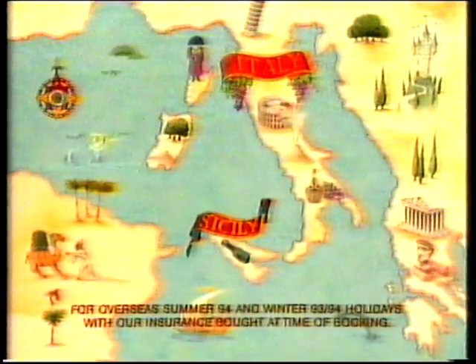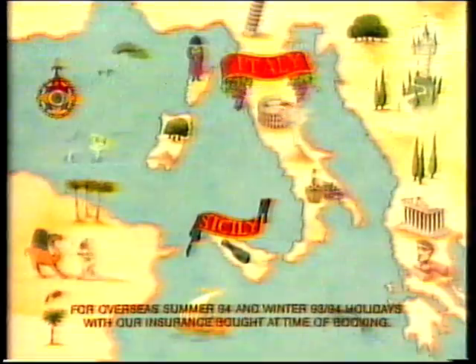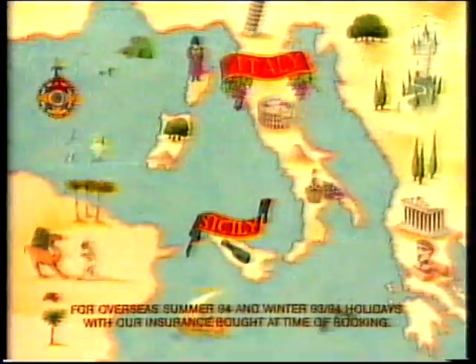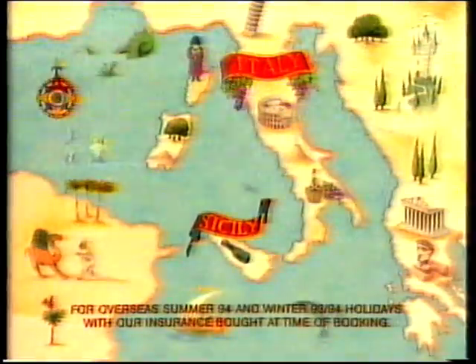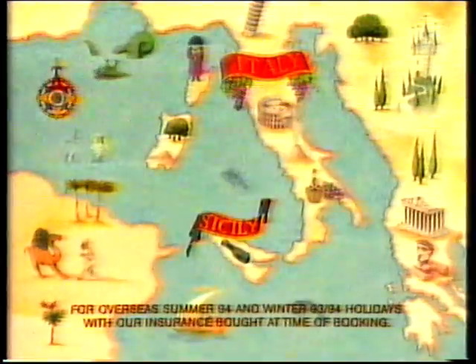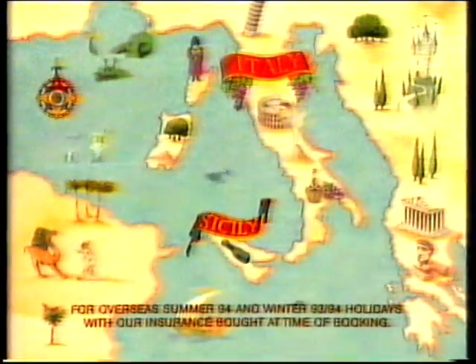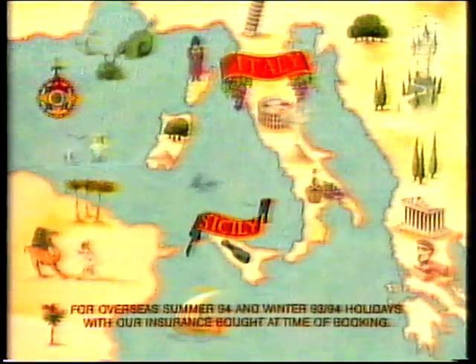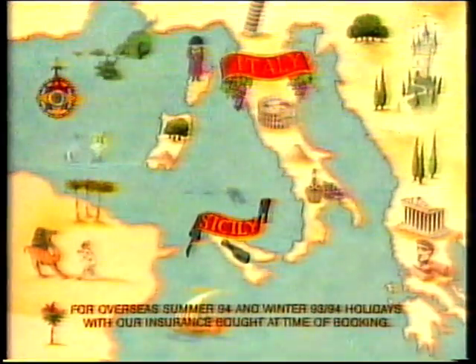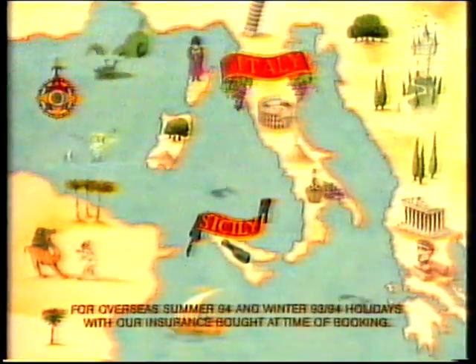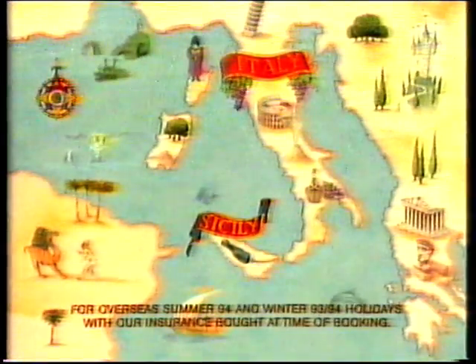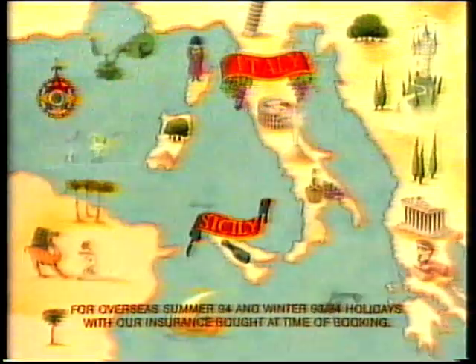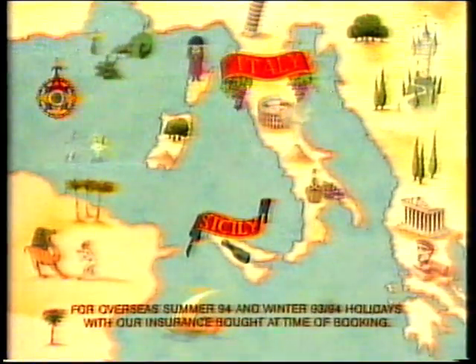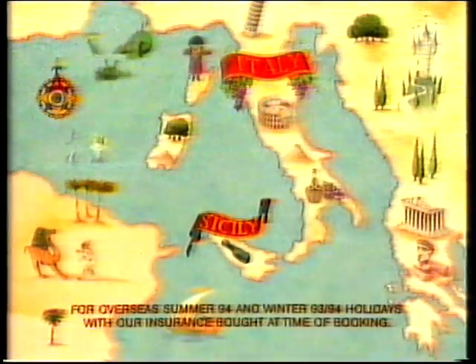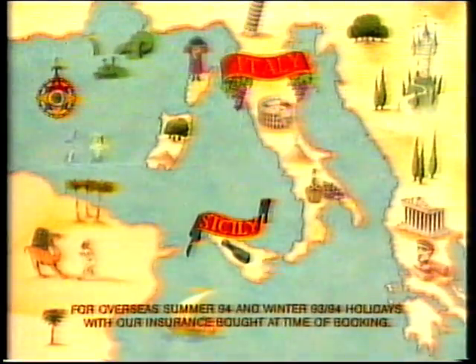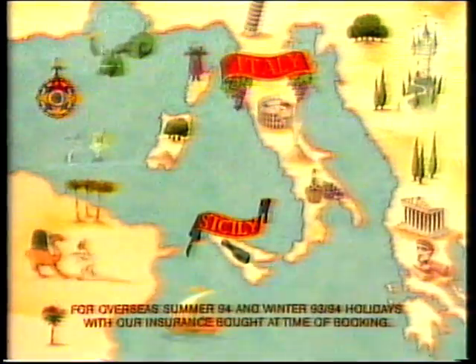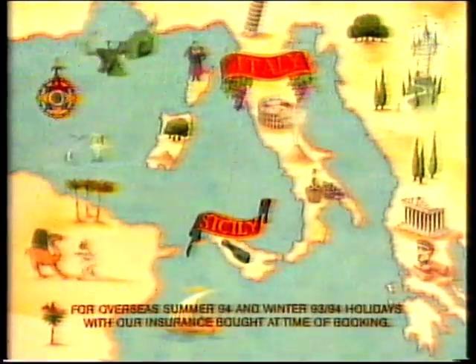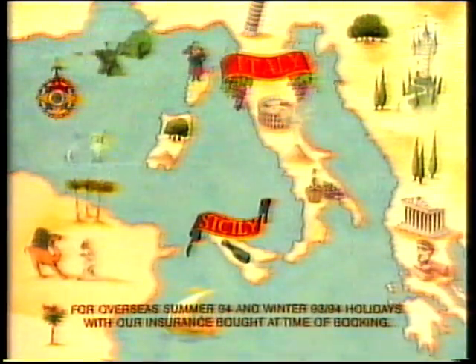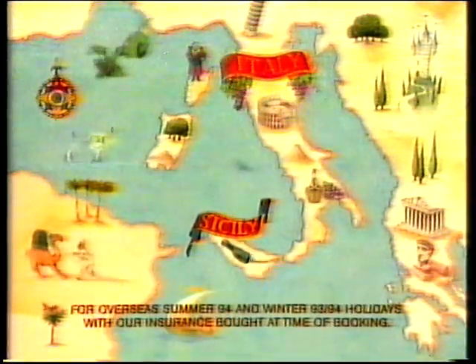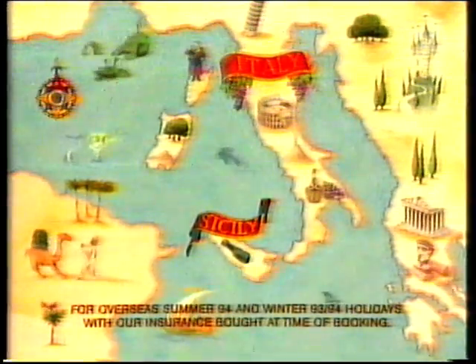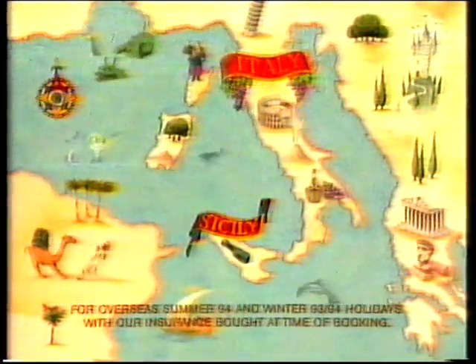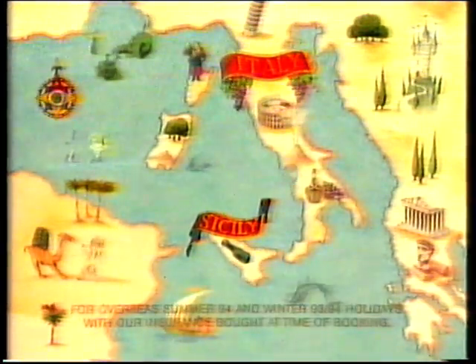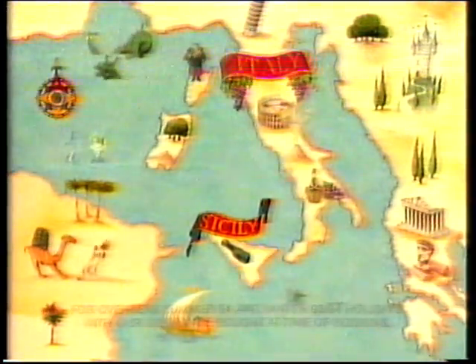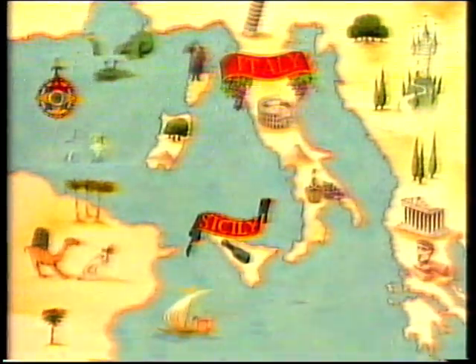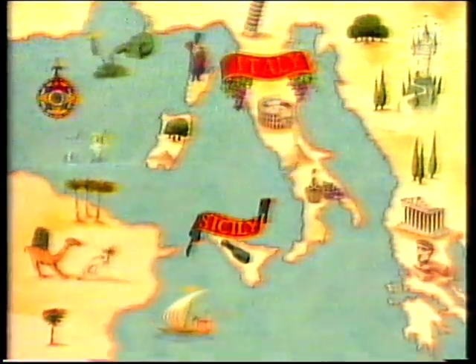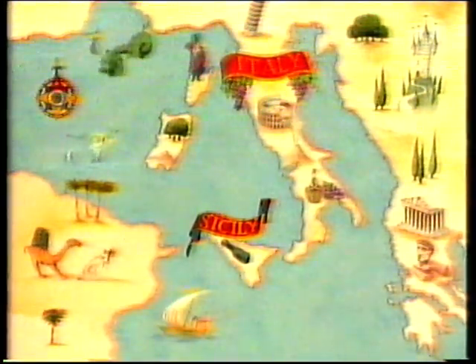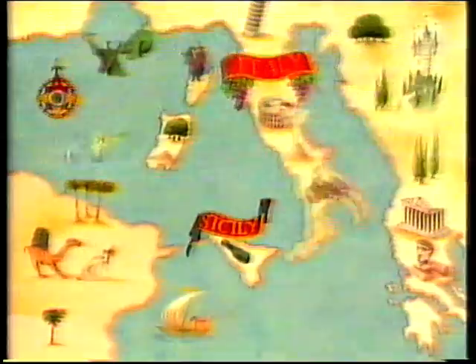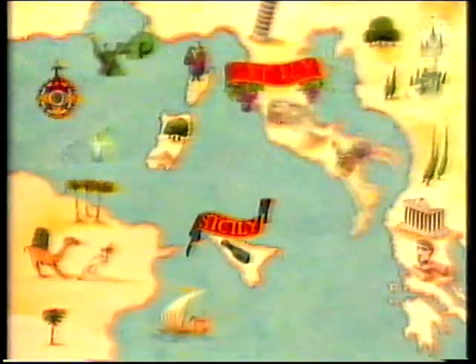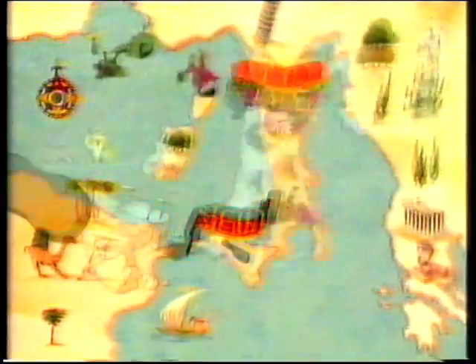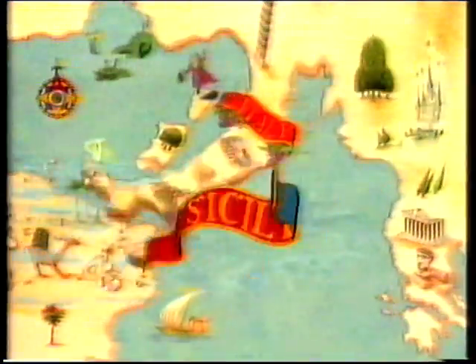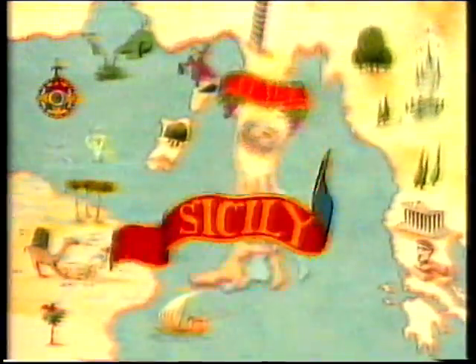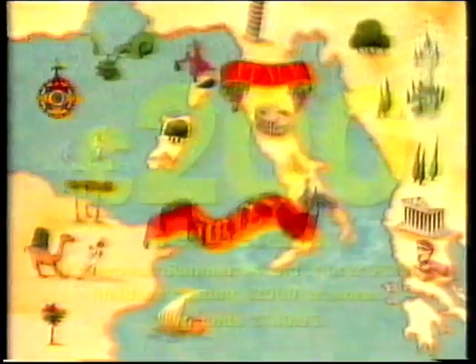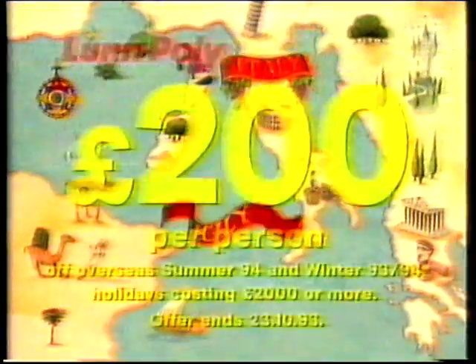Did you know you can save up to 200 pounds on holidays at Lampoli? Get away!